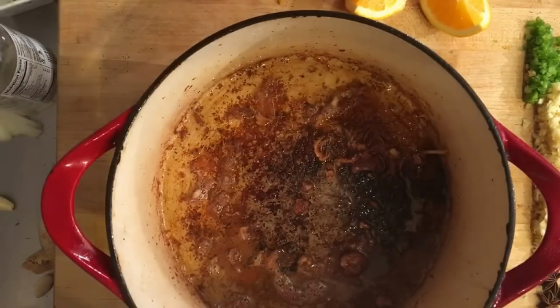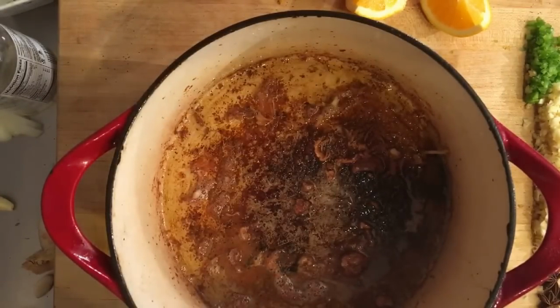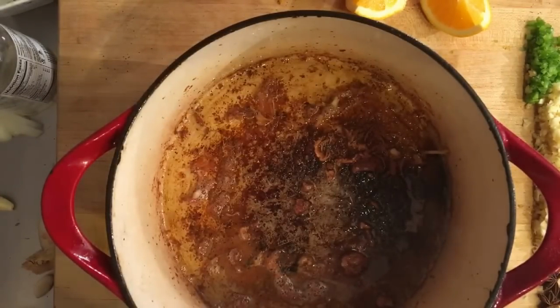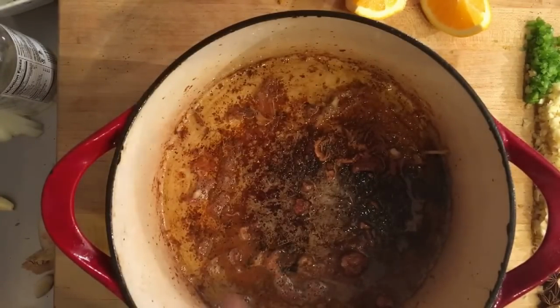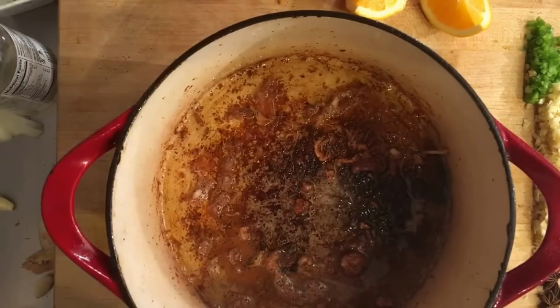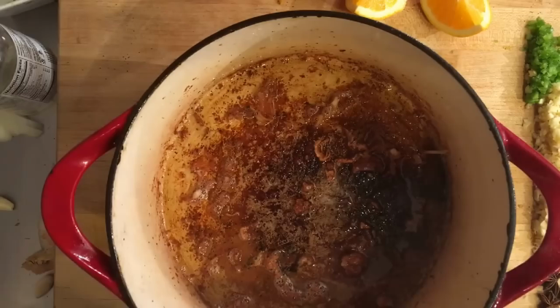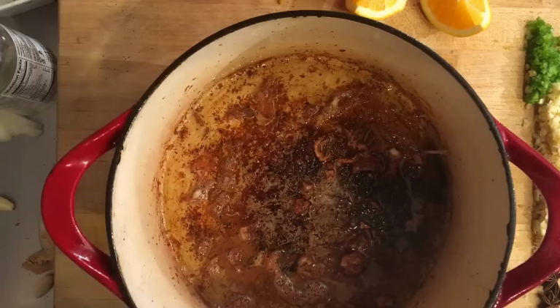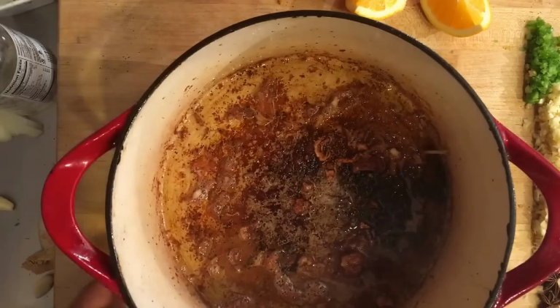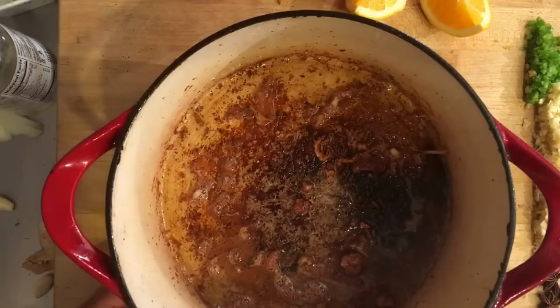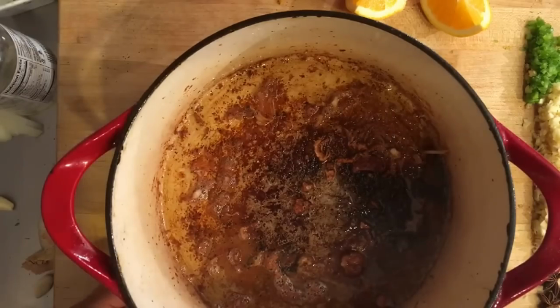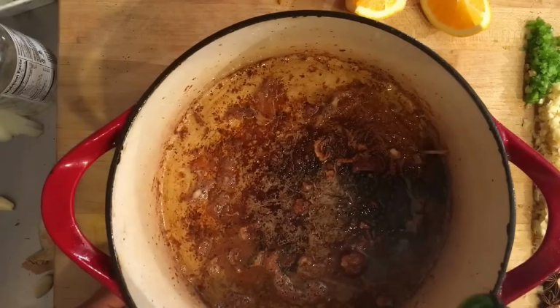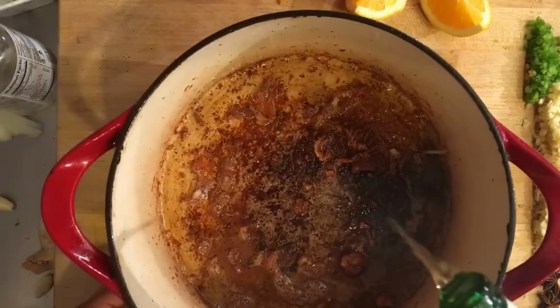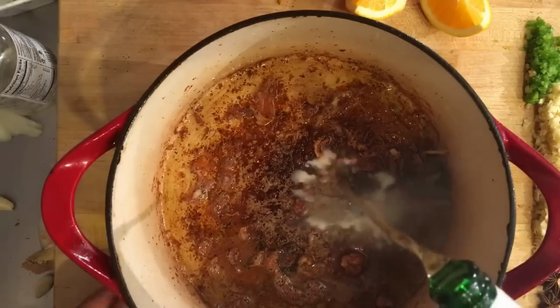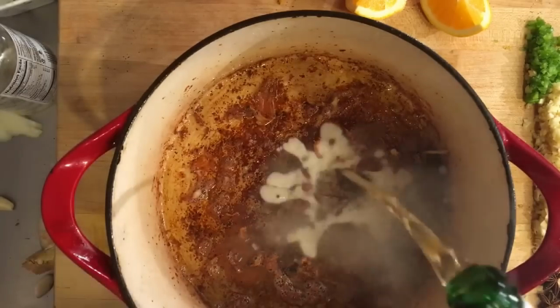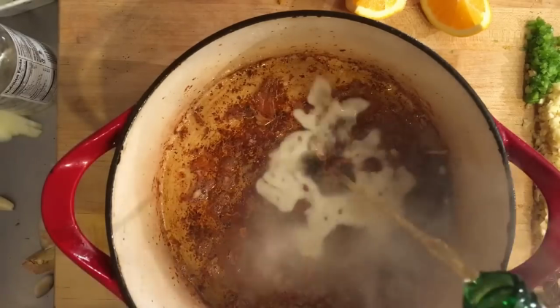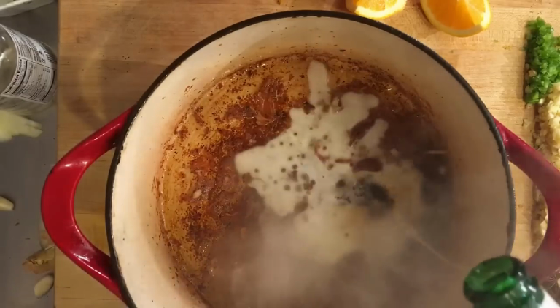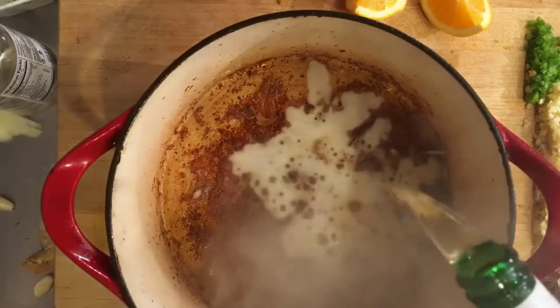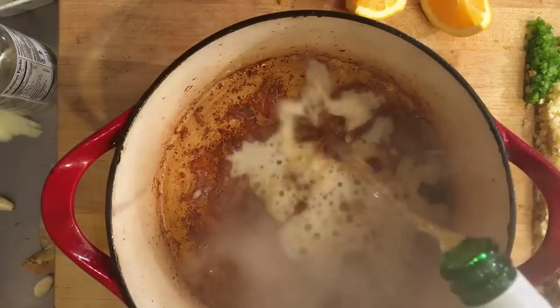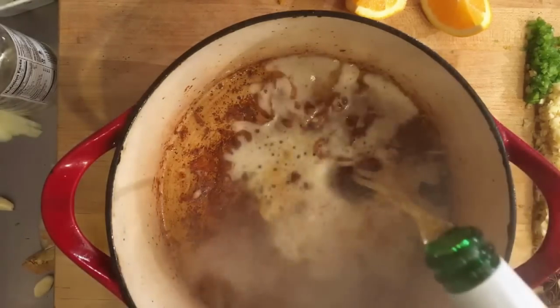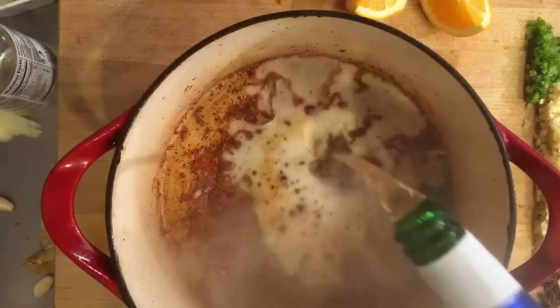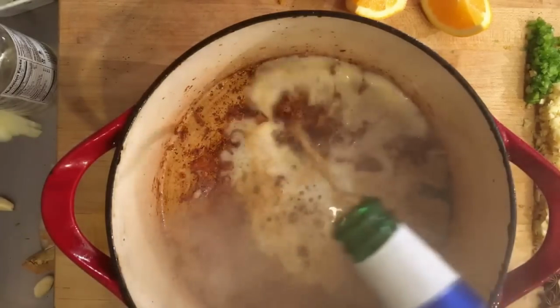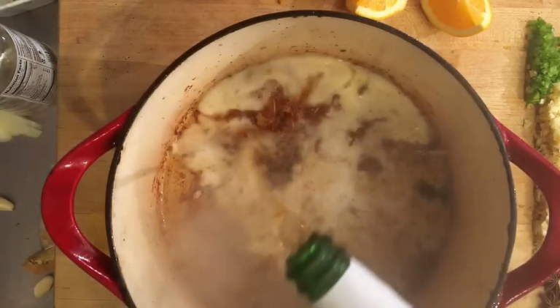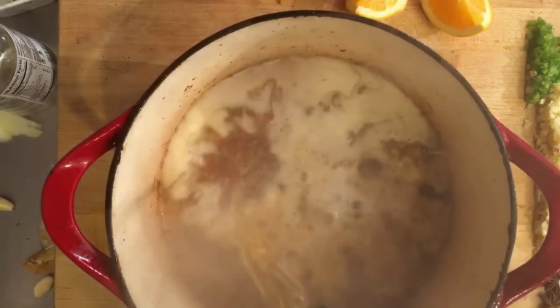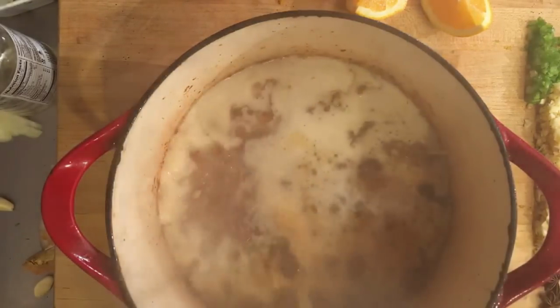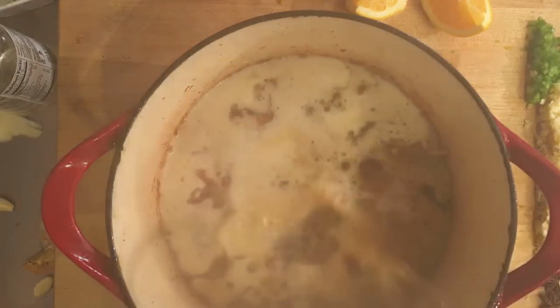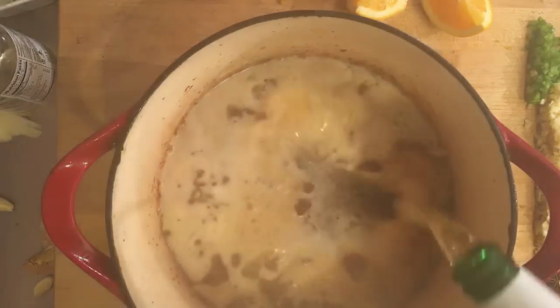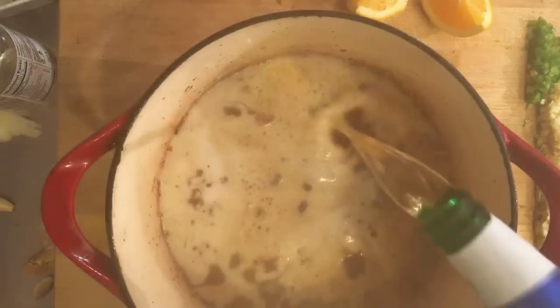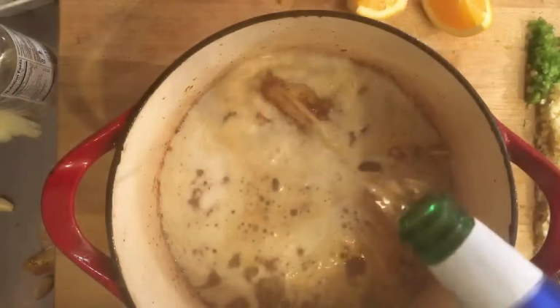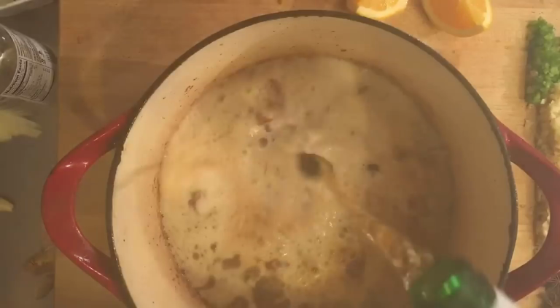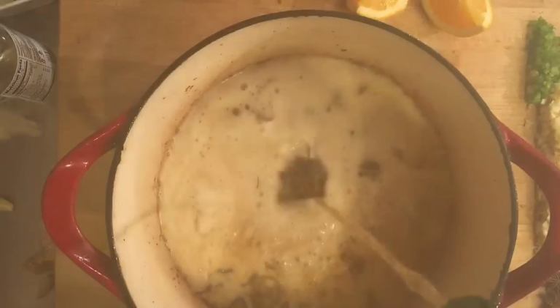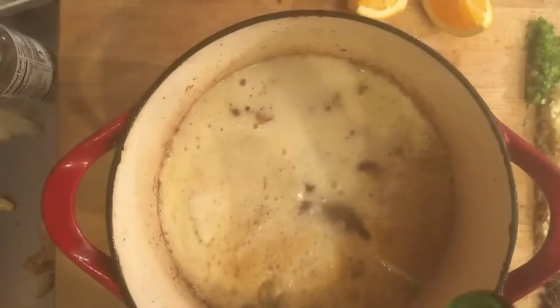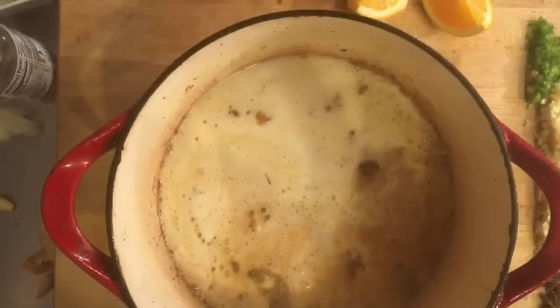Next, we're going to have all the brown bits from our chicken in the pan and we're going to deglaze the pan with some beer — that means getting all the brown bits off the bottom. So we're going to add some beer and it's going to sizzle up.